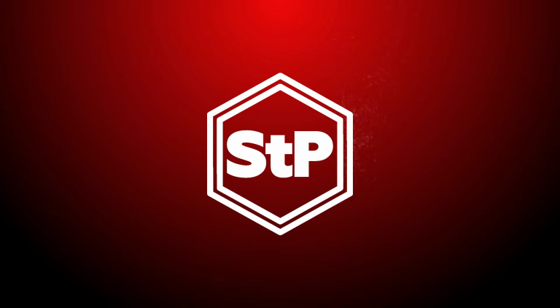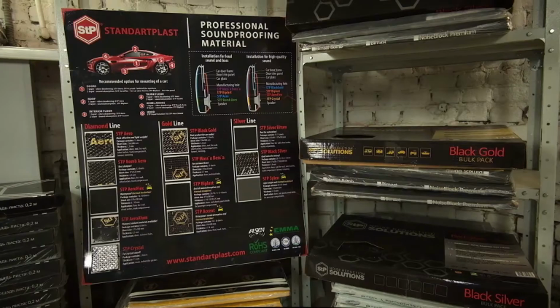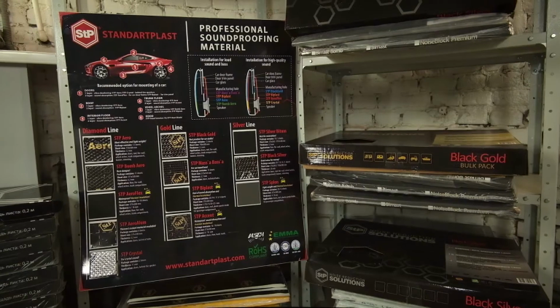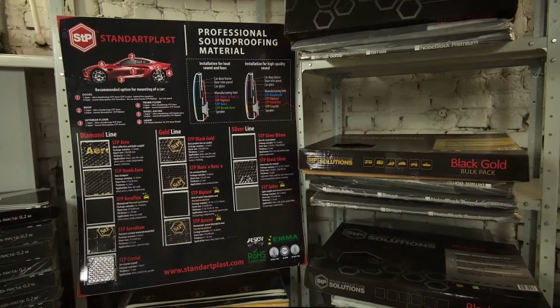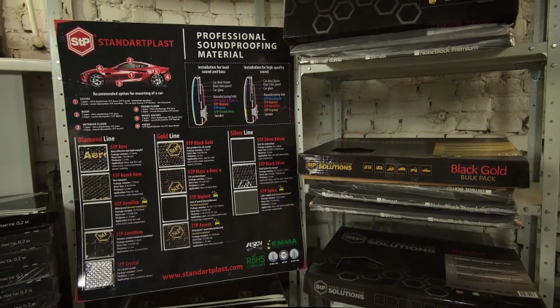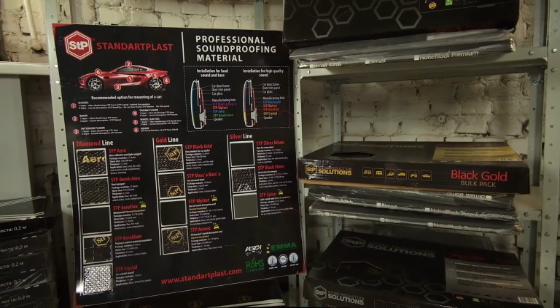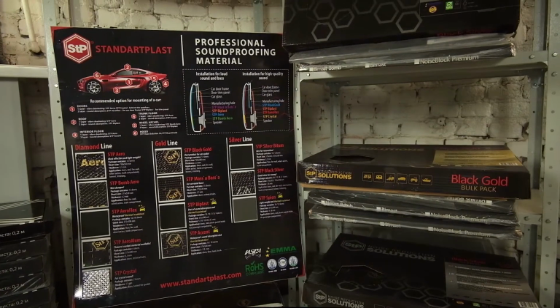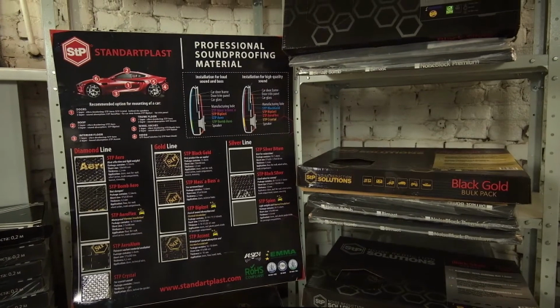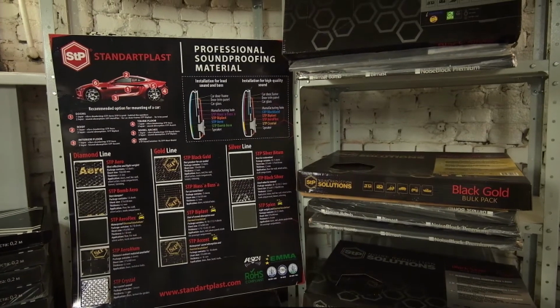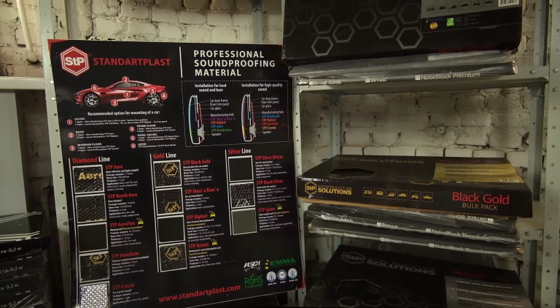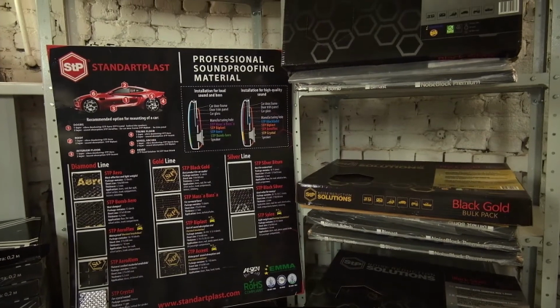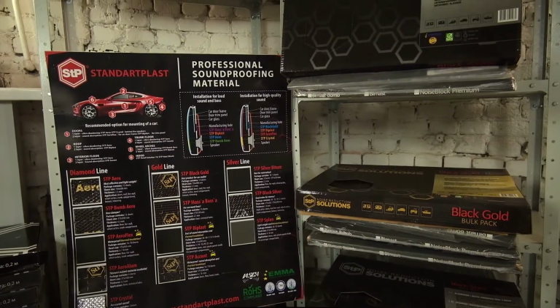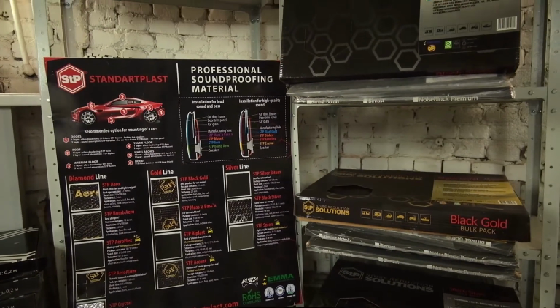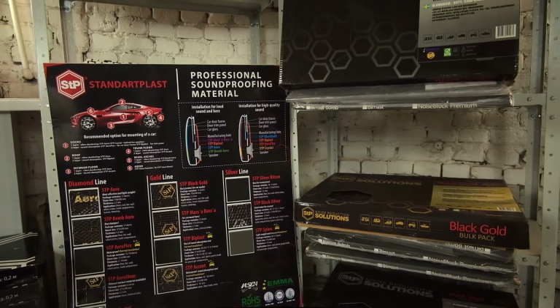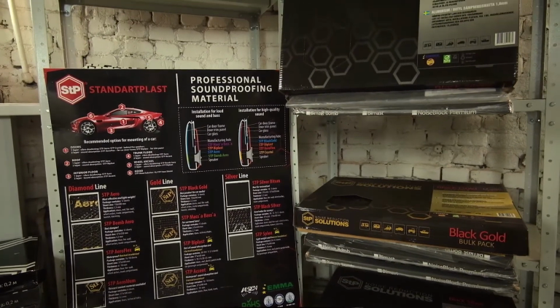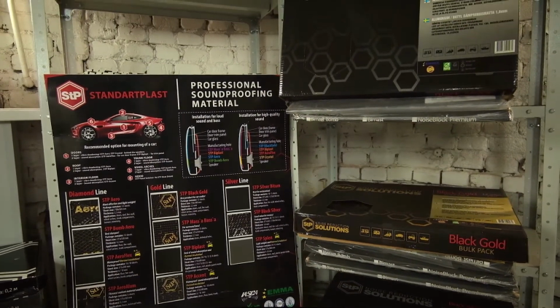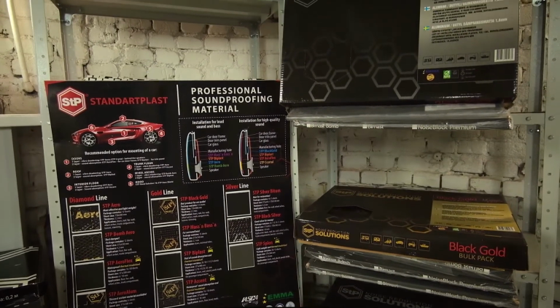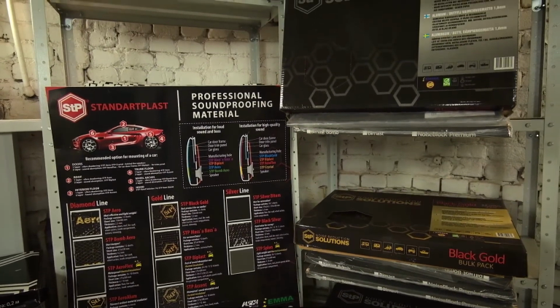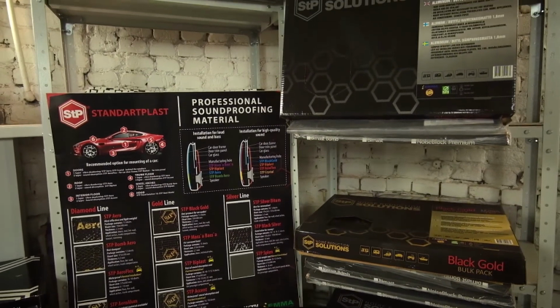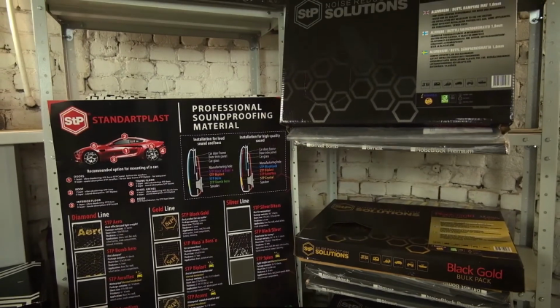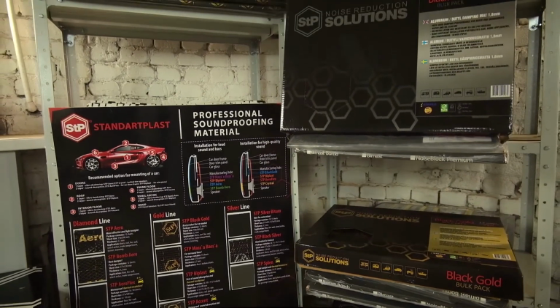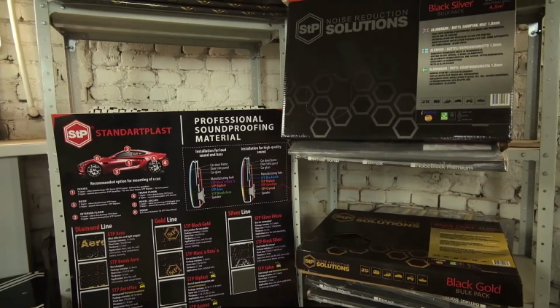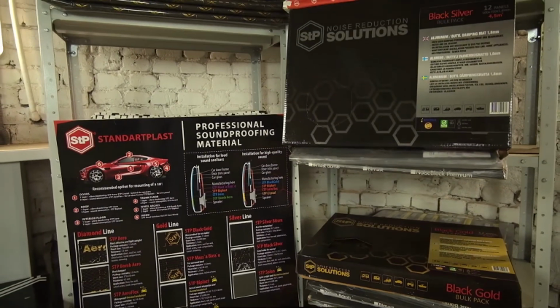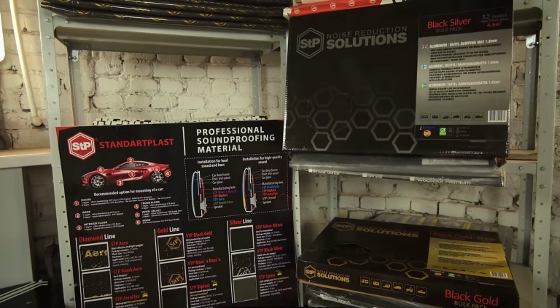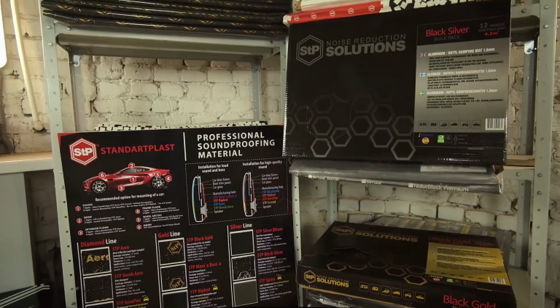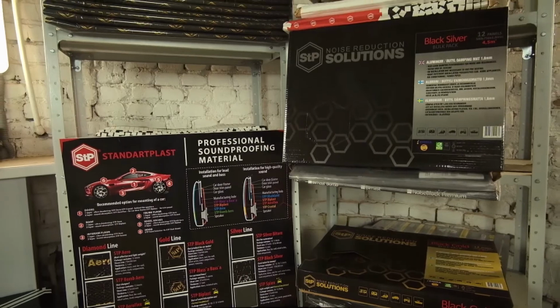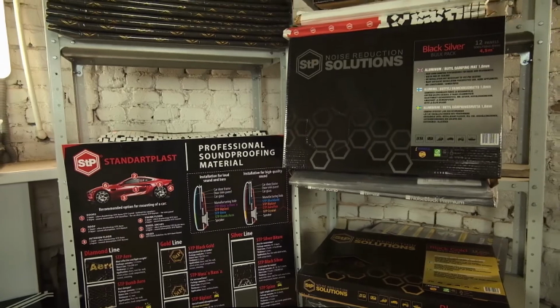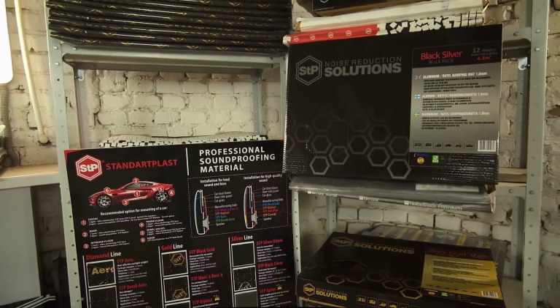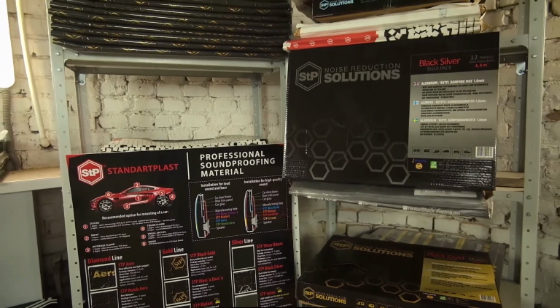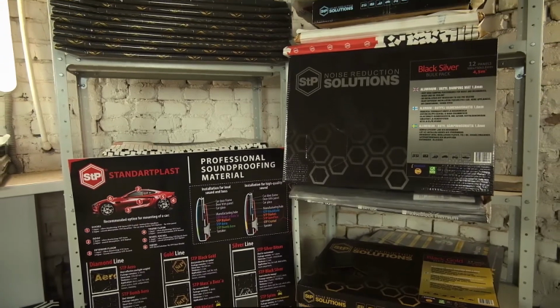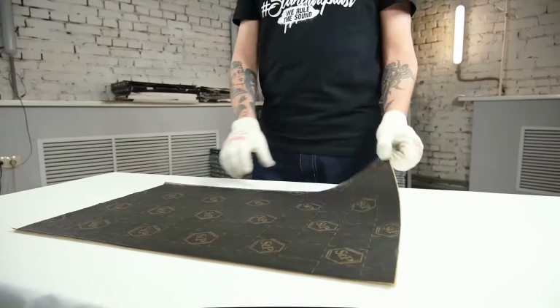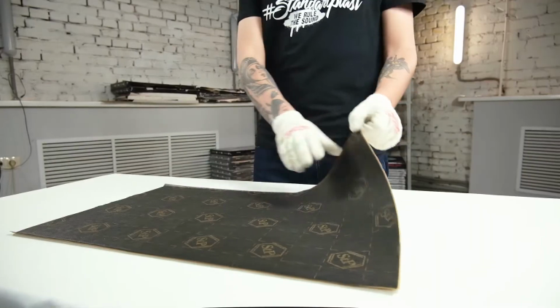Hi, welcome to Standardplast. In this video we'll show you a soundproofing material STP Noise Block.